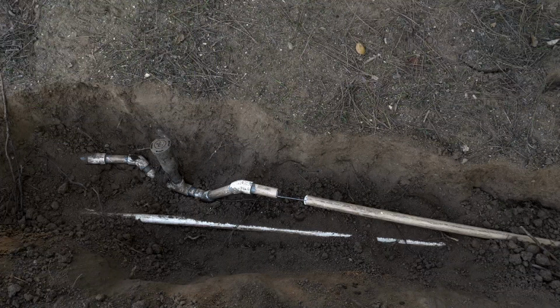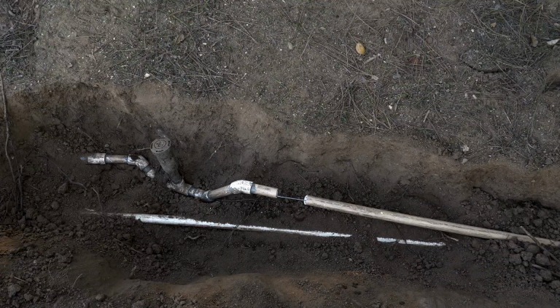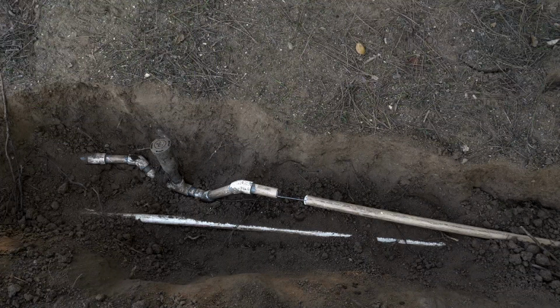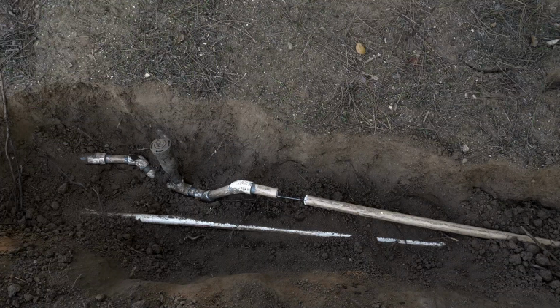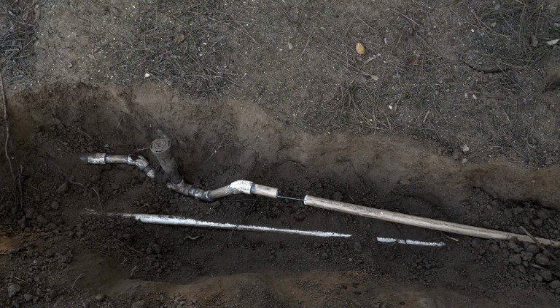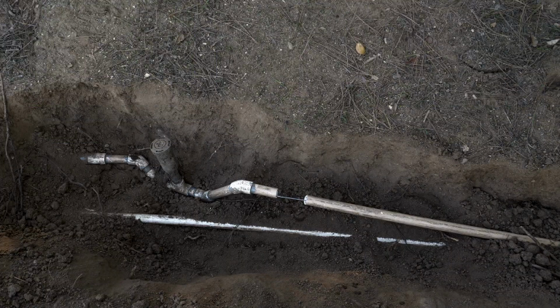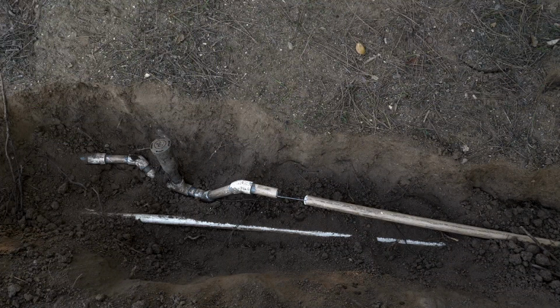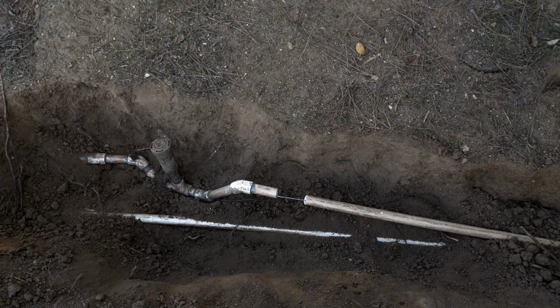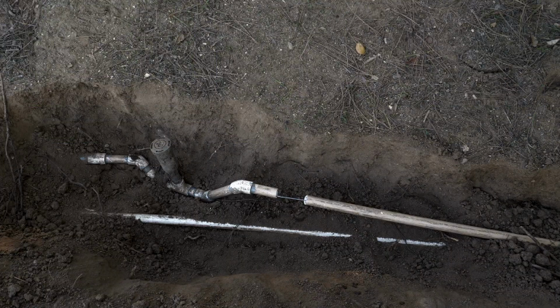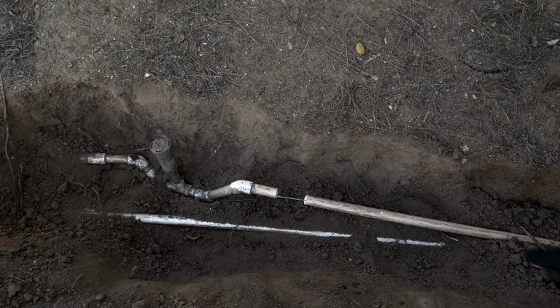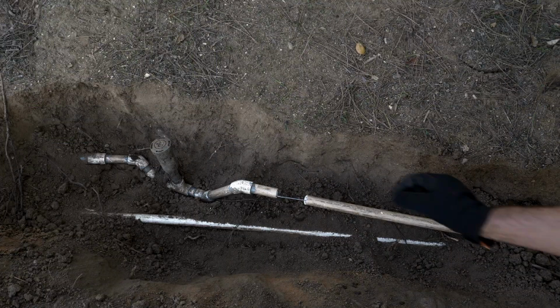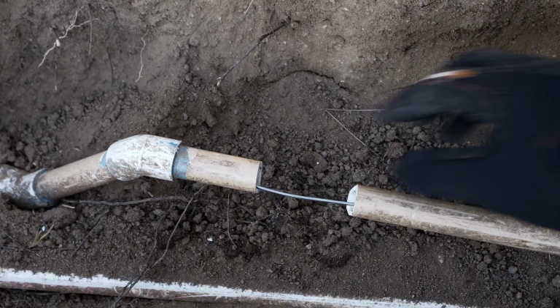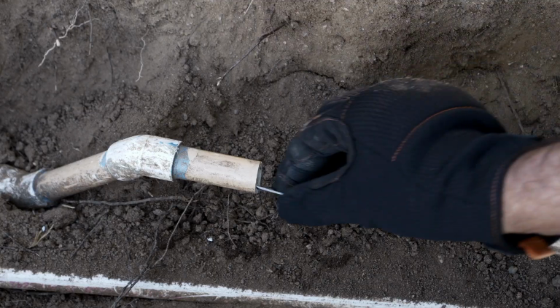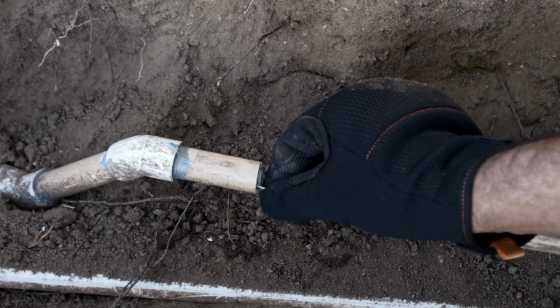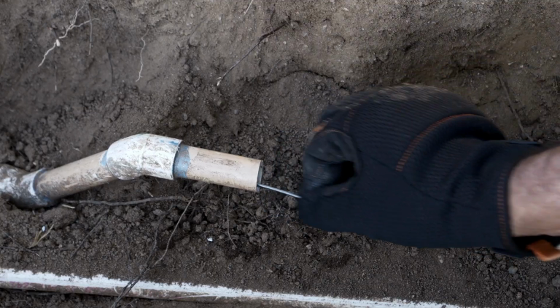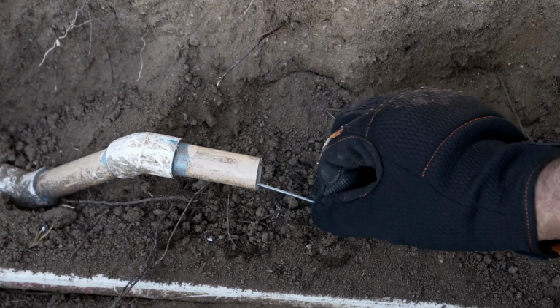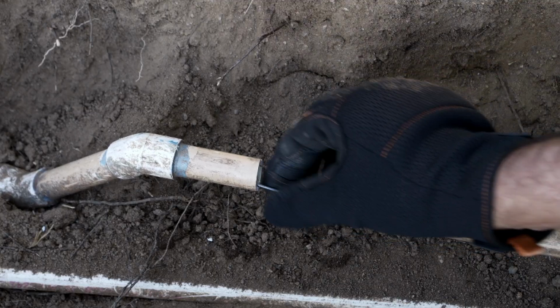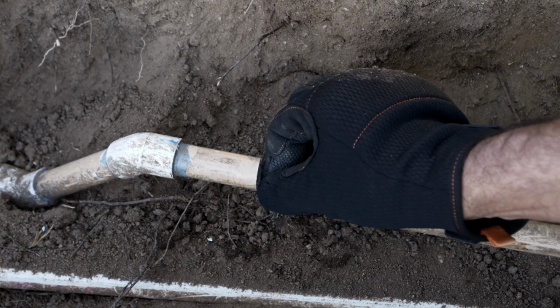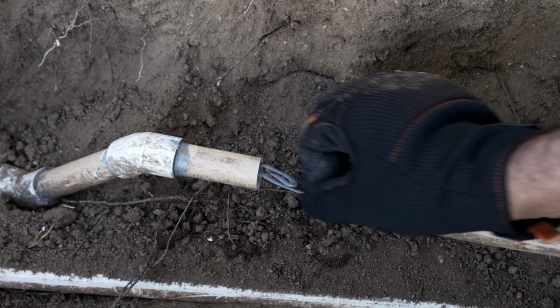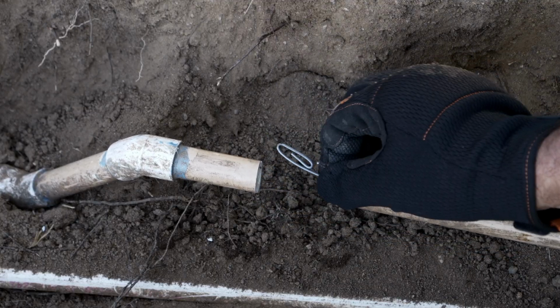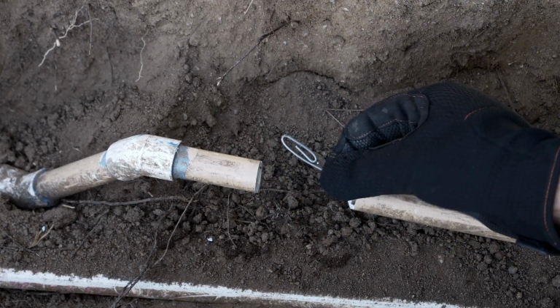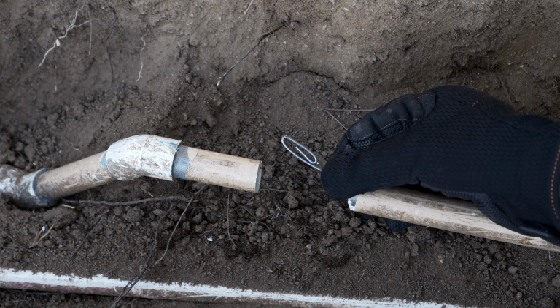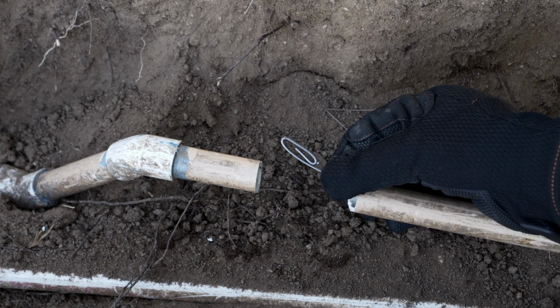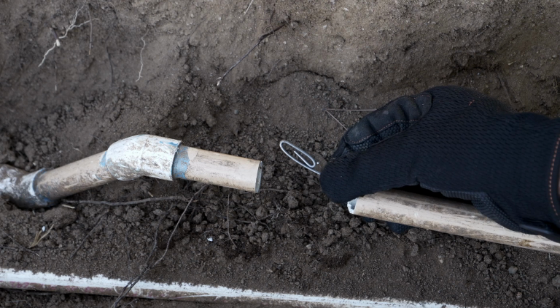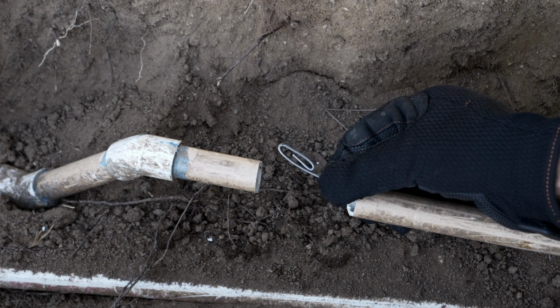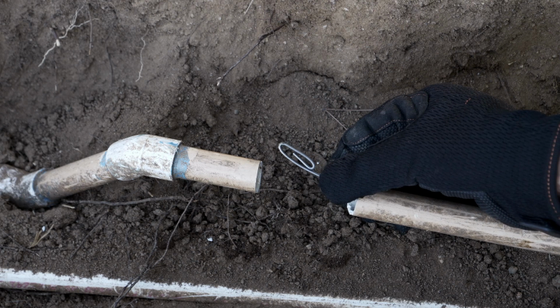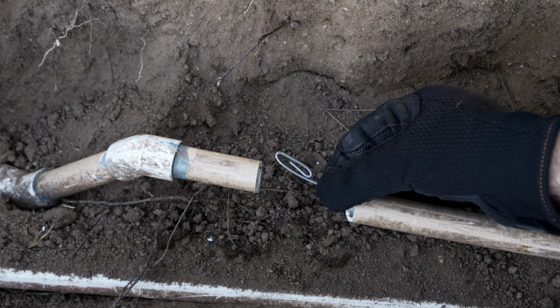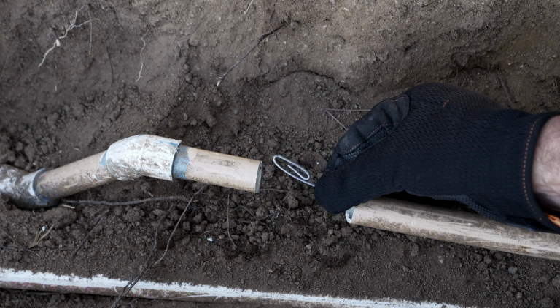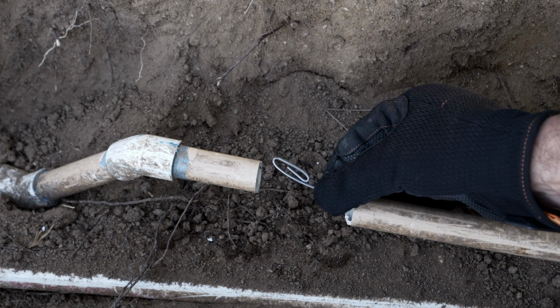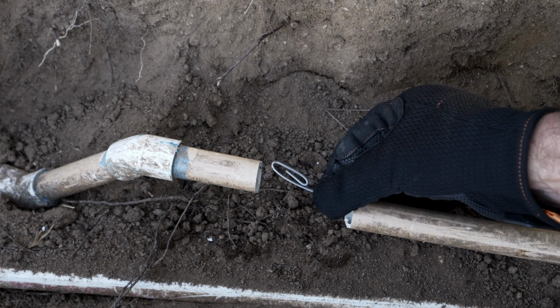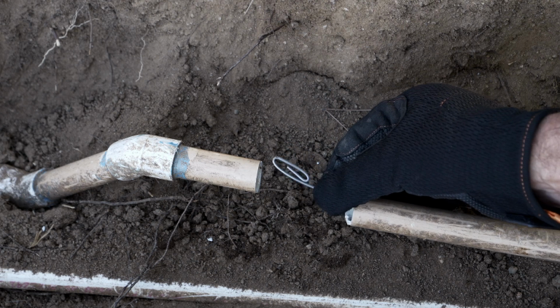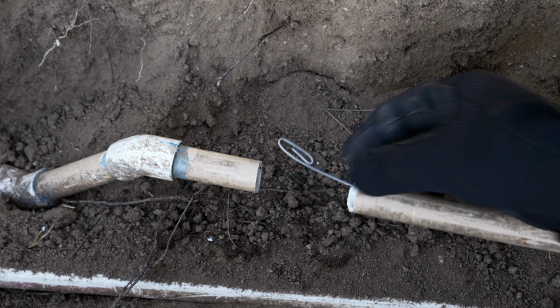So I exposed the pipe, cut a section out, and we are at the end of the fishtape, right at this 45.